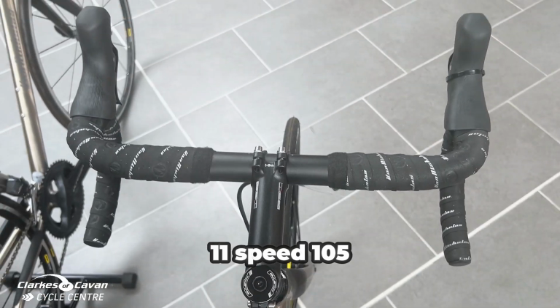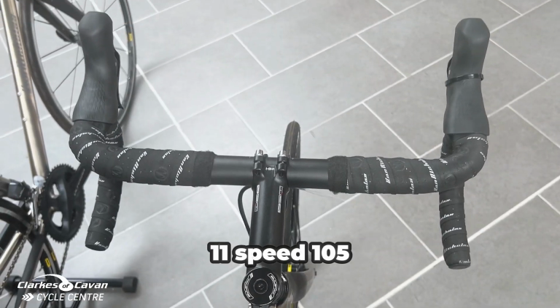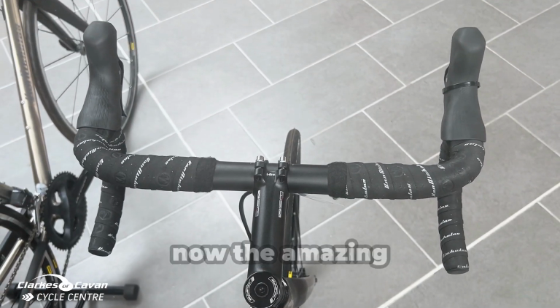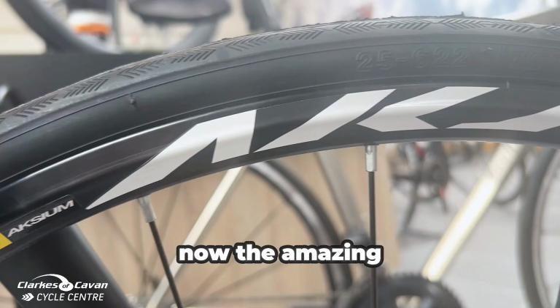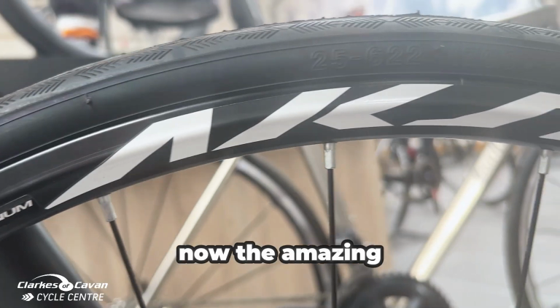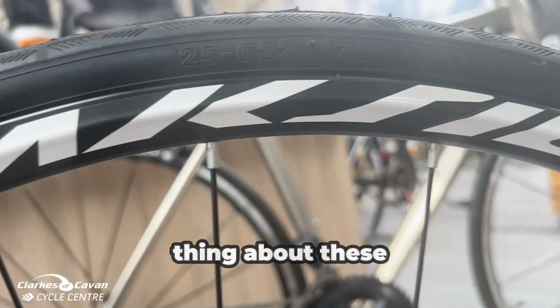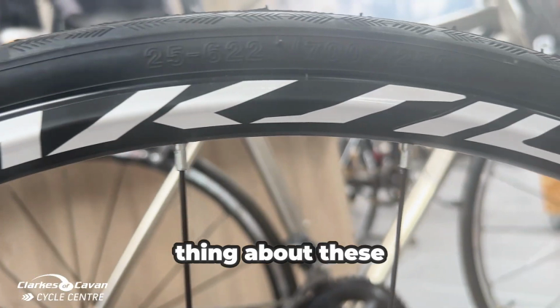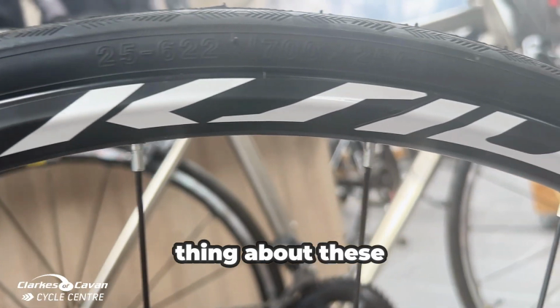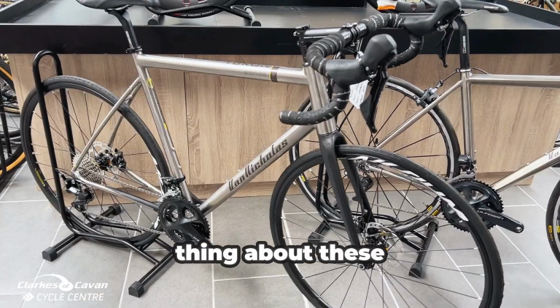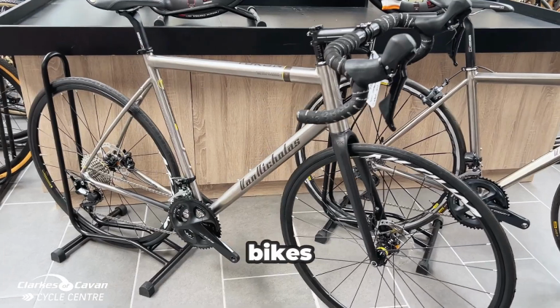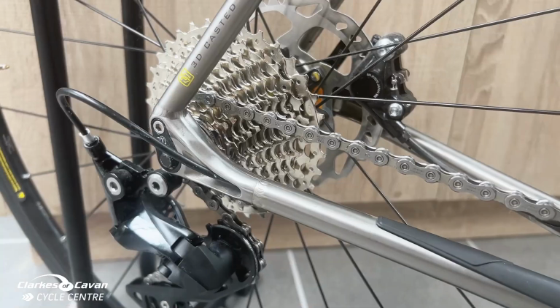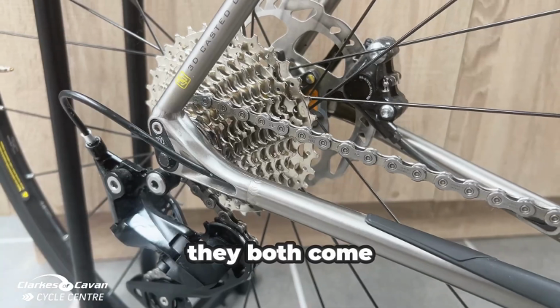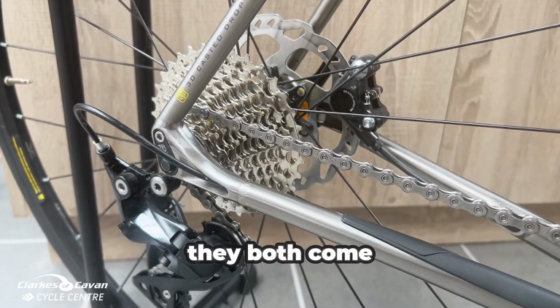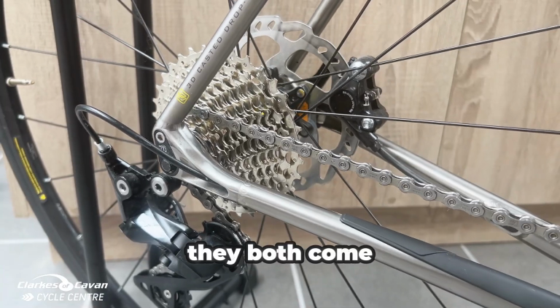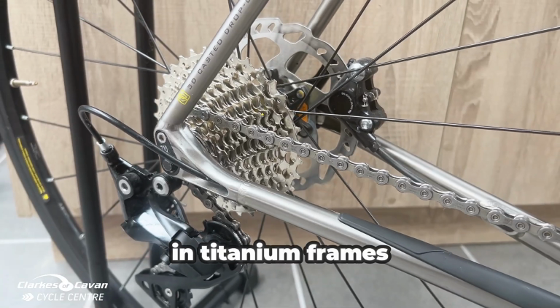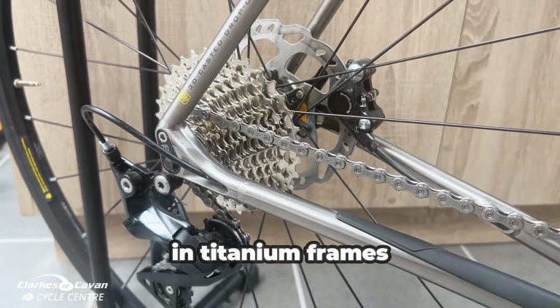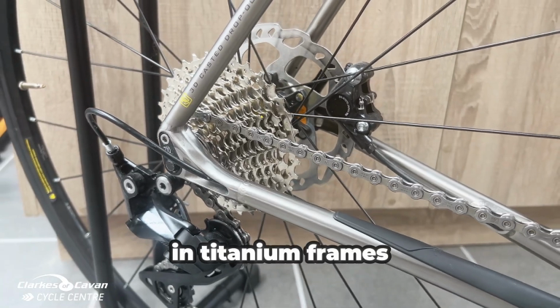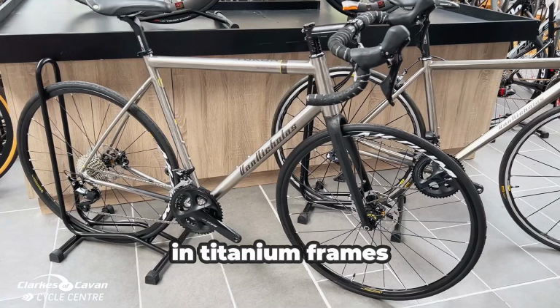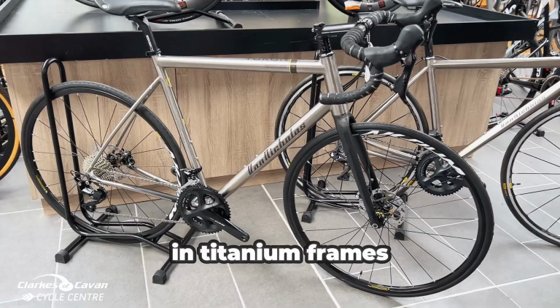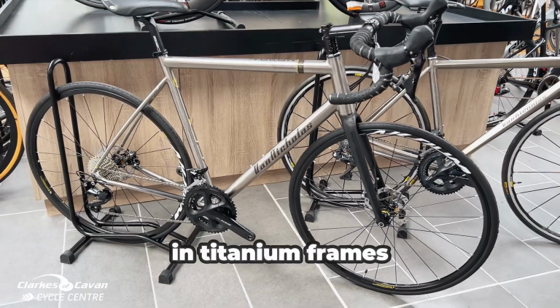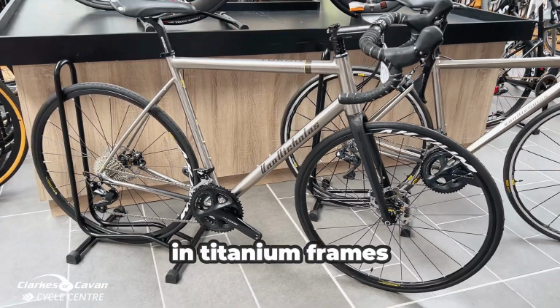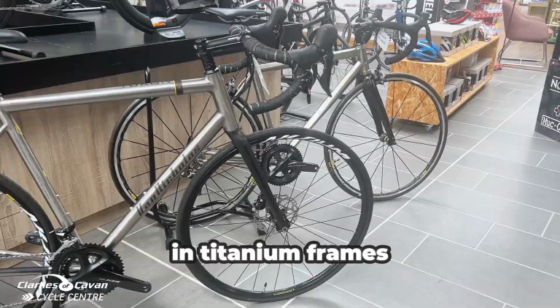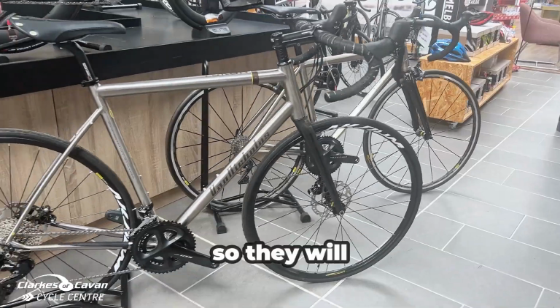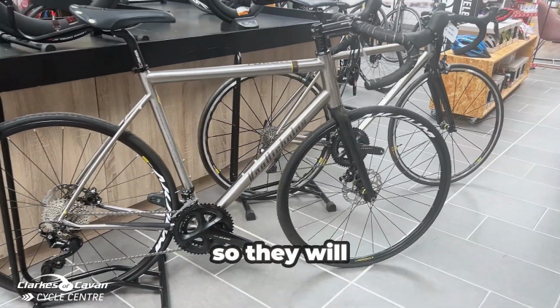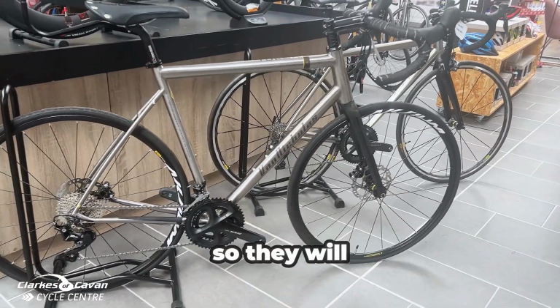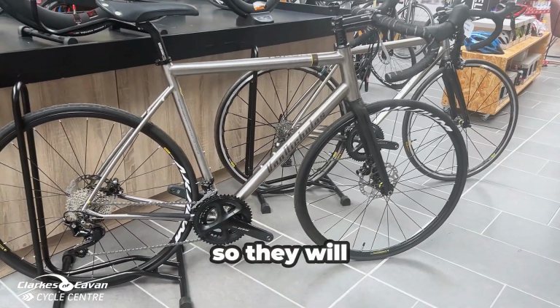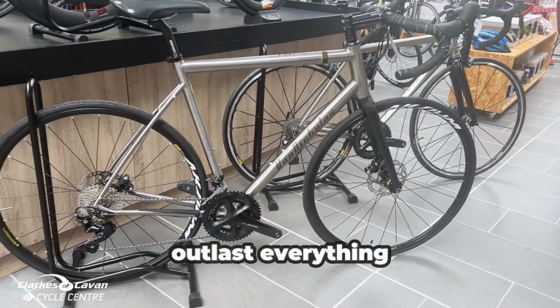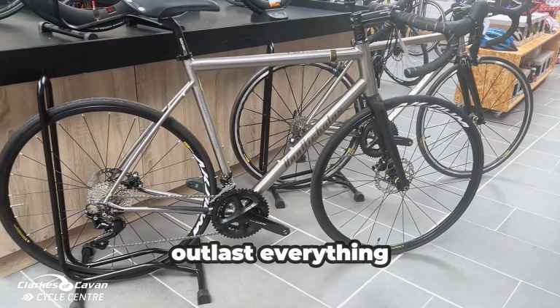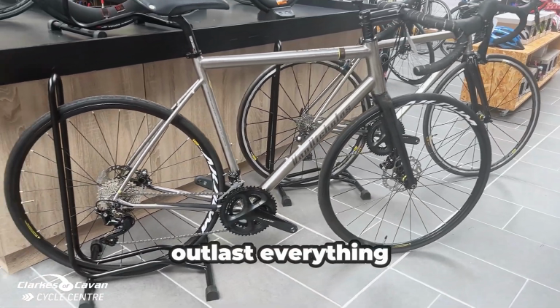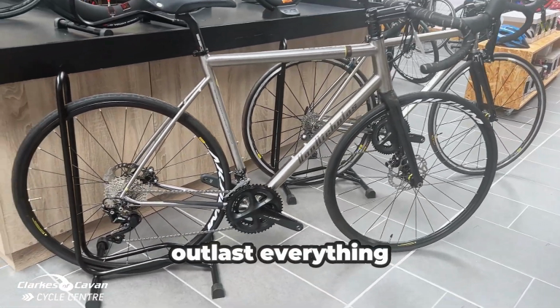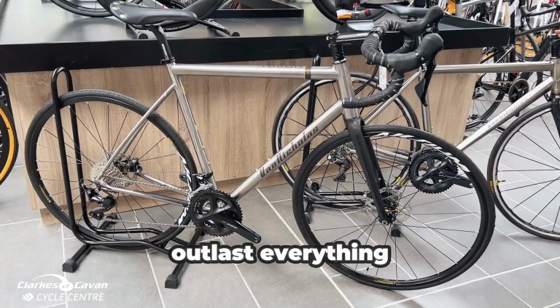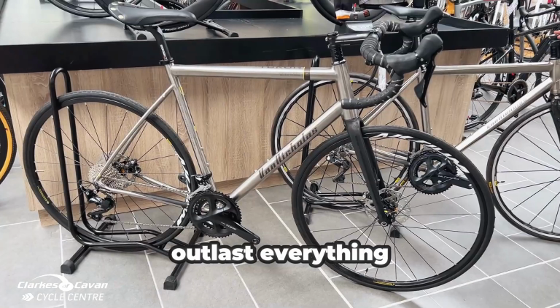Now the main thing about these bikes — they both come in titanium frames, so they will outlast everything.